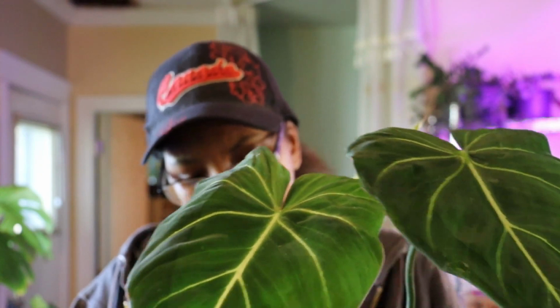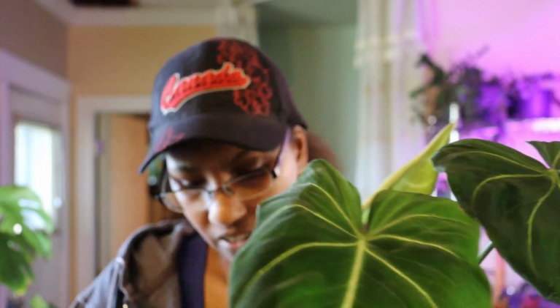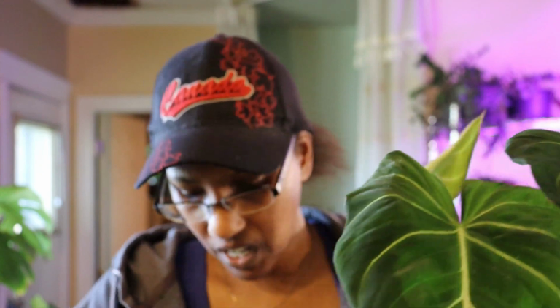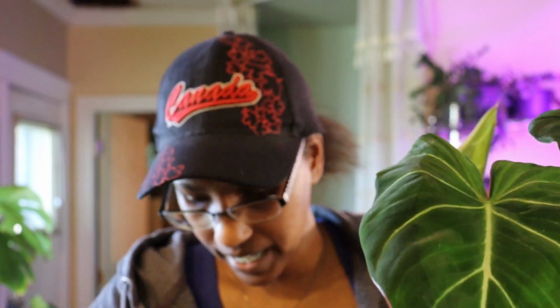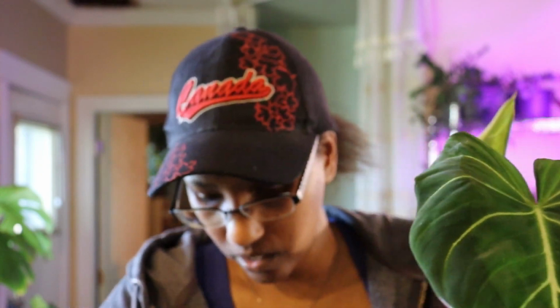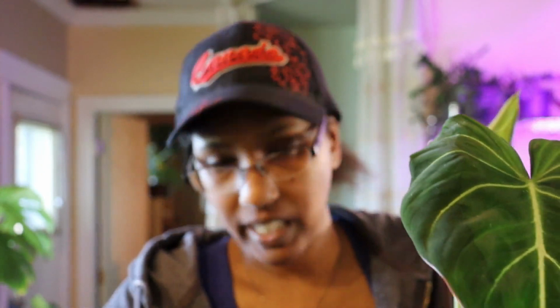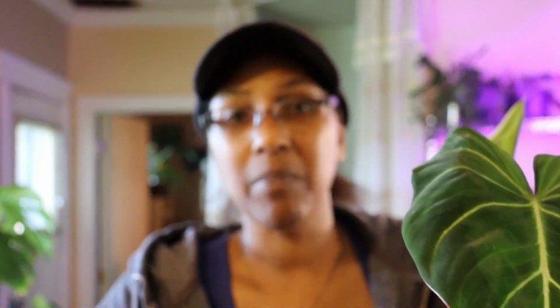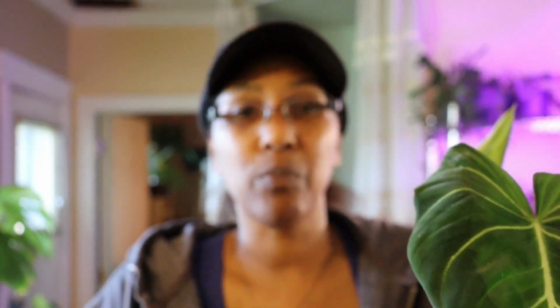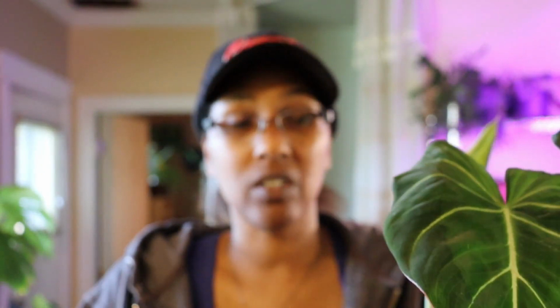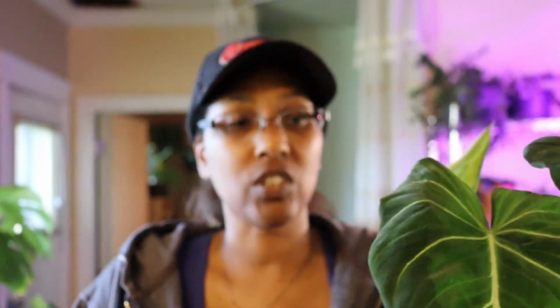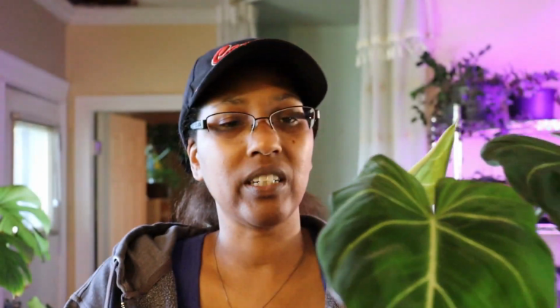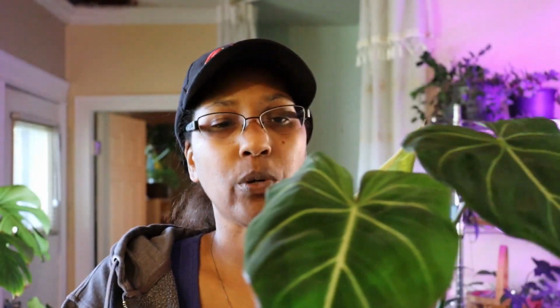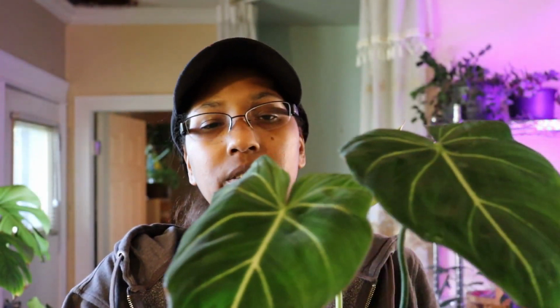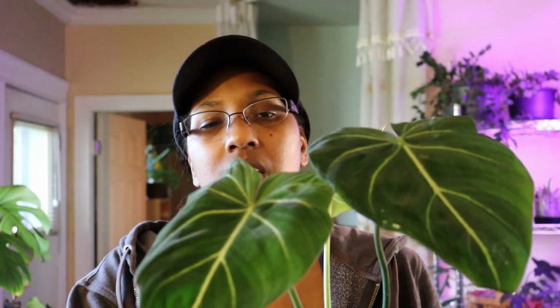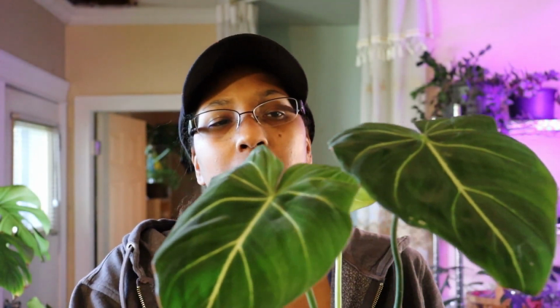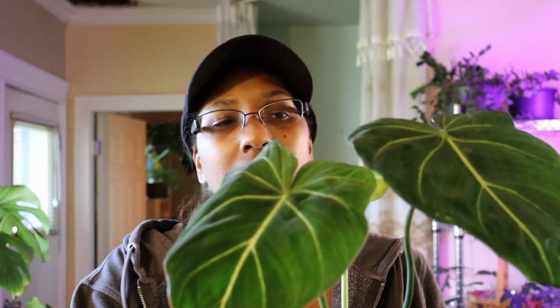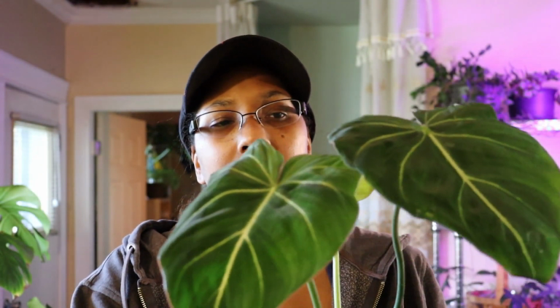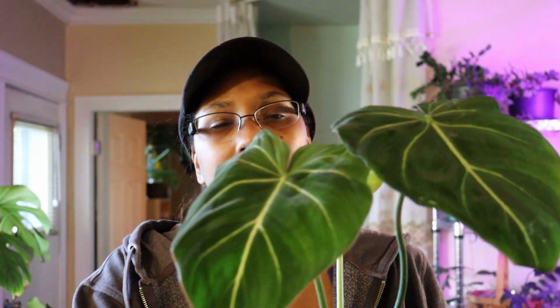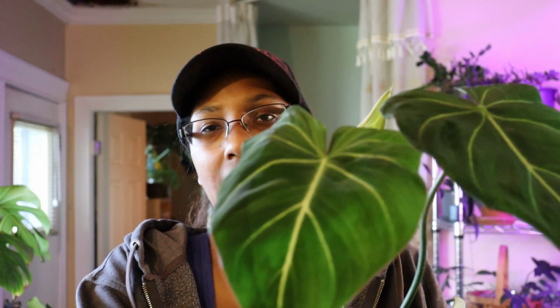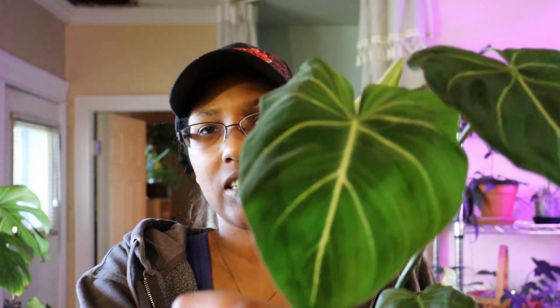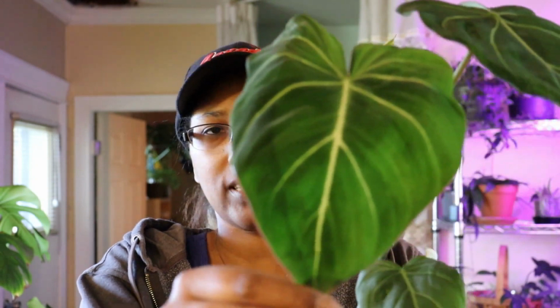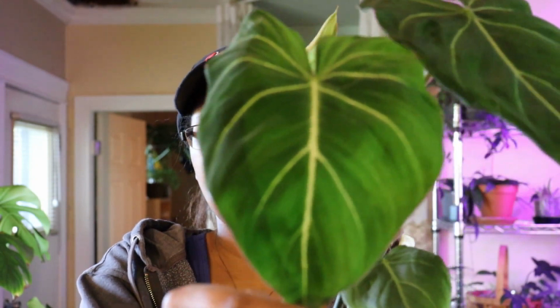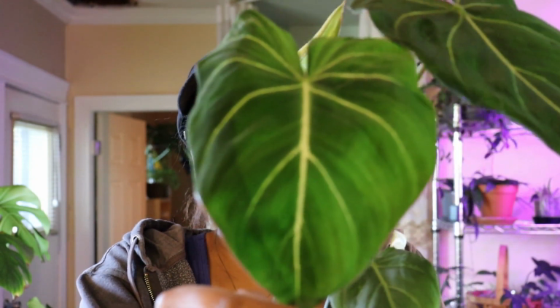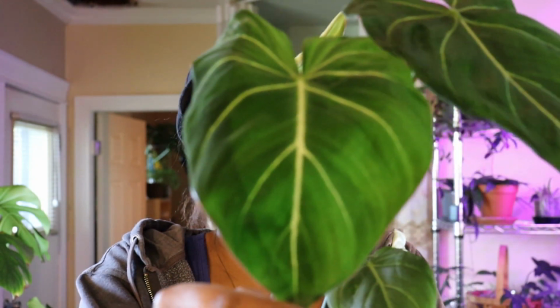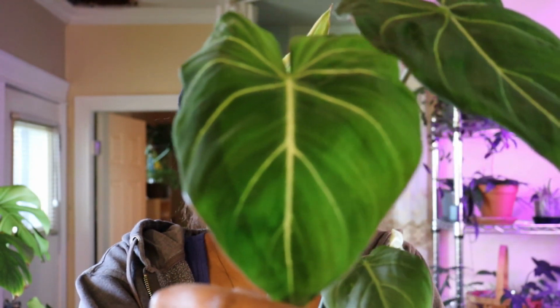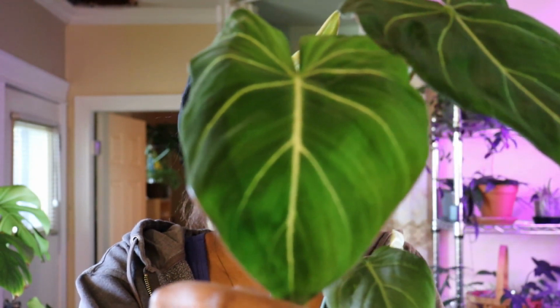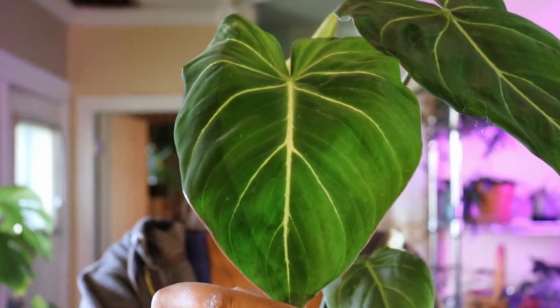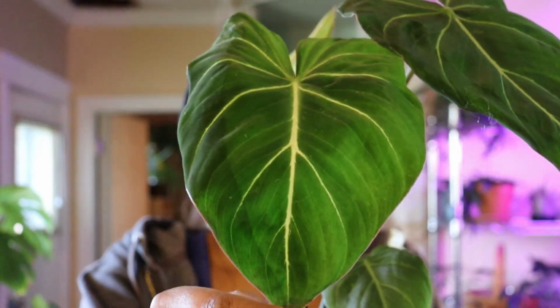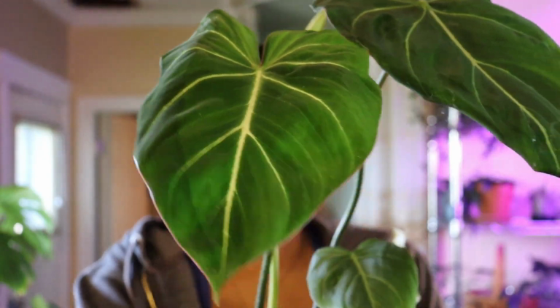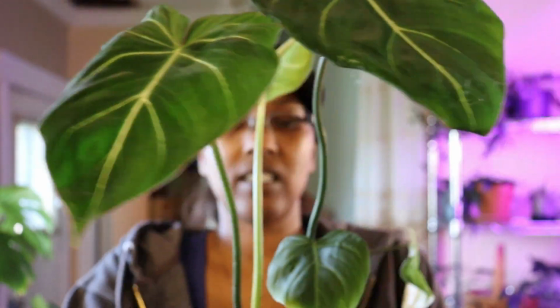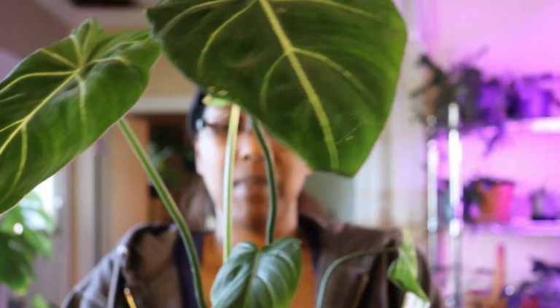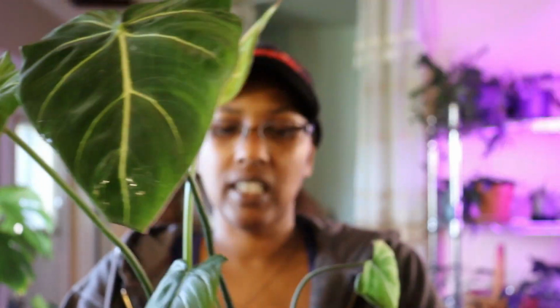I can't remember offhand right now how much it was — if I look it up I will put it on the screen for you. But yeah, this plant is amazing.